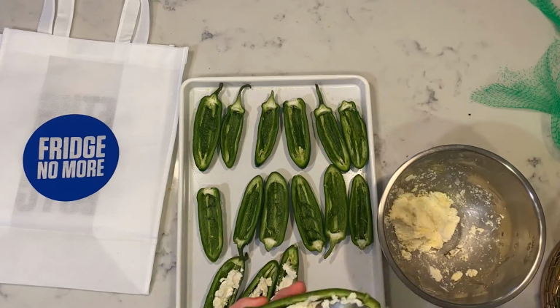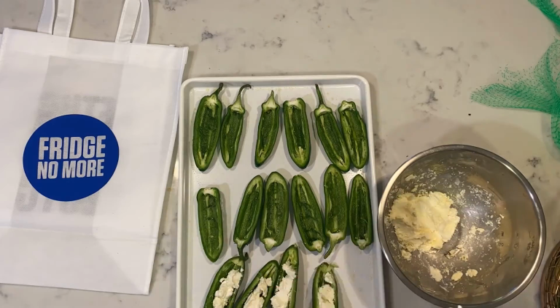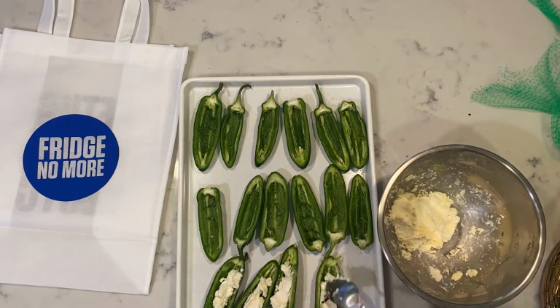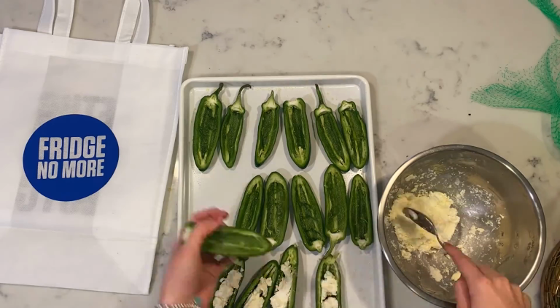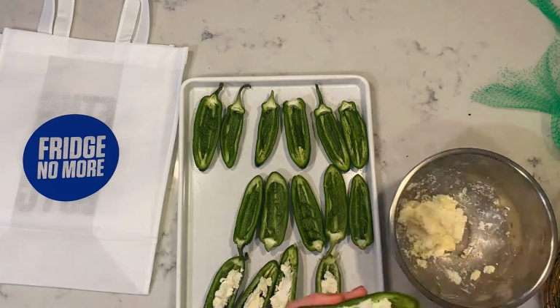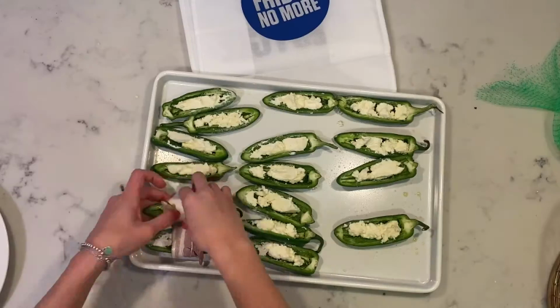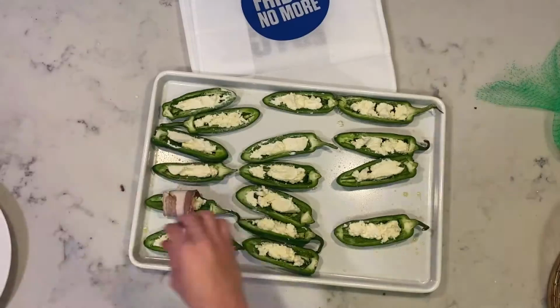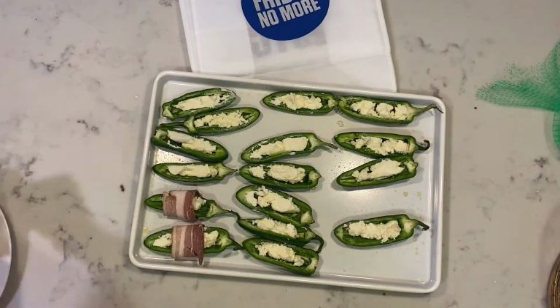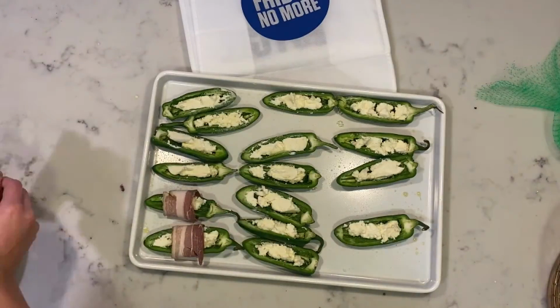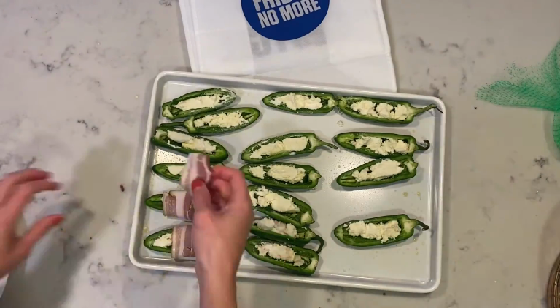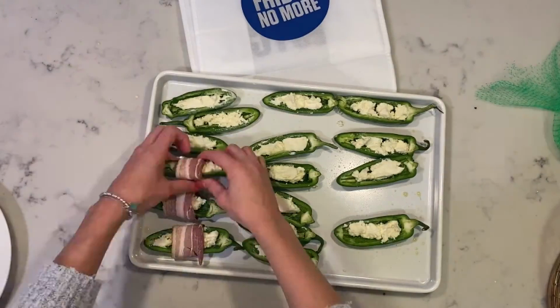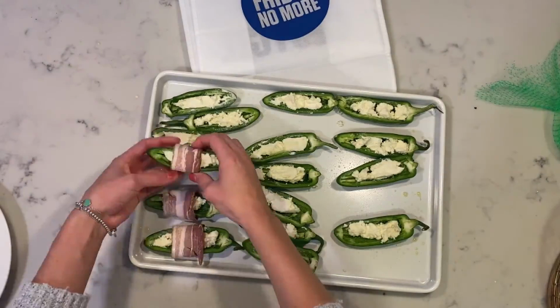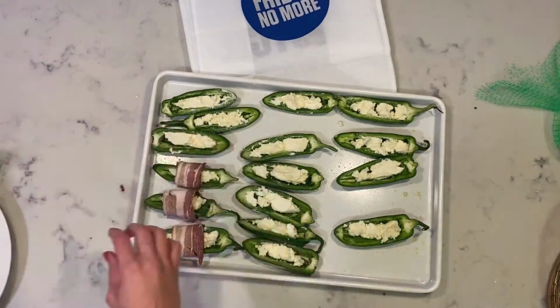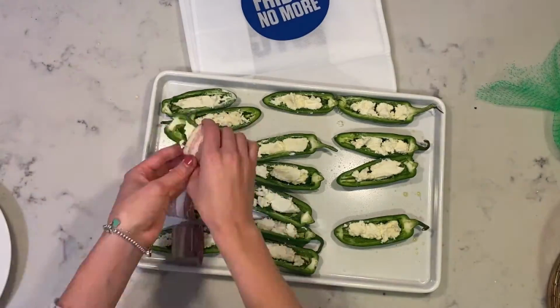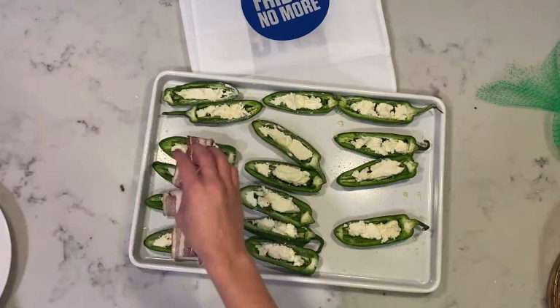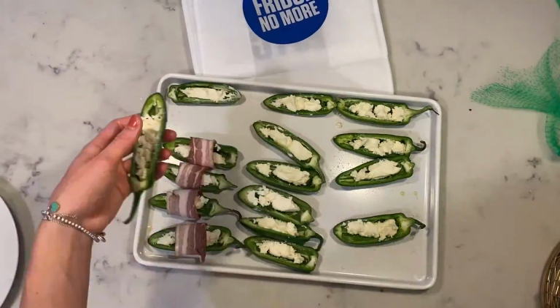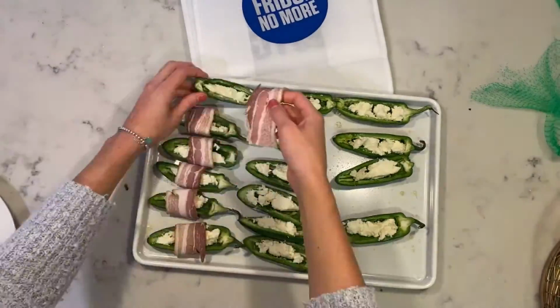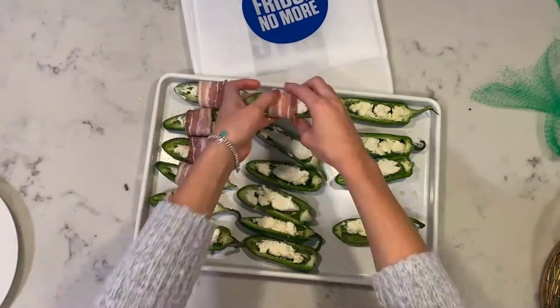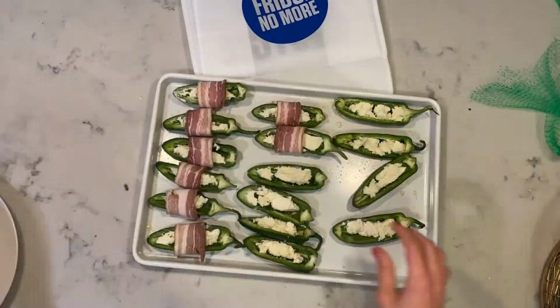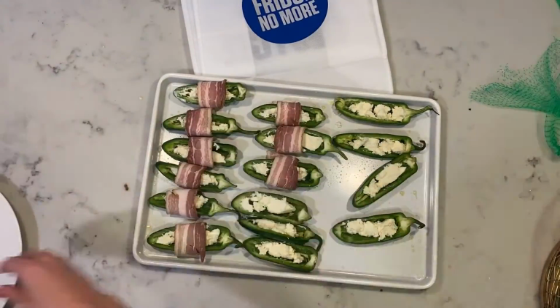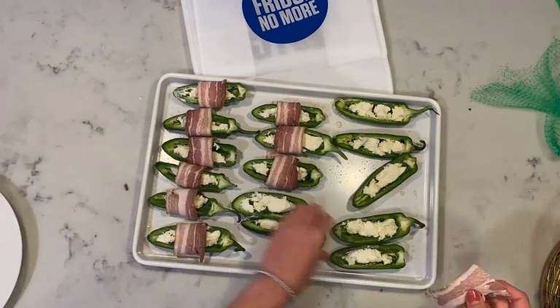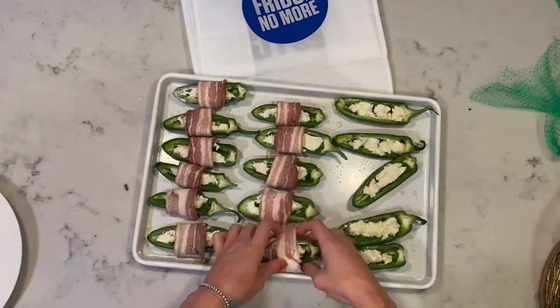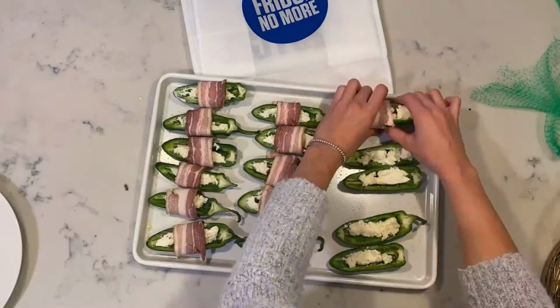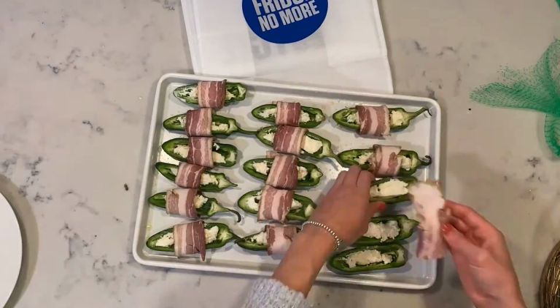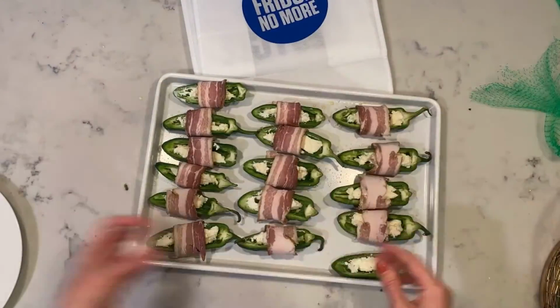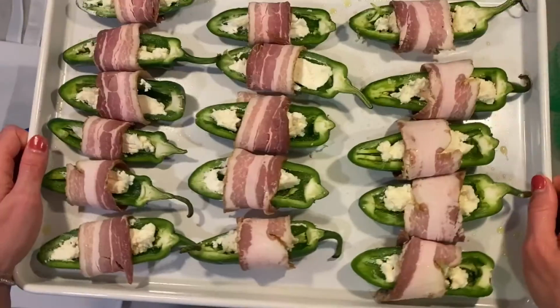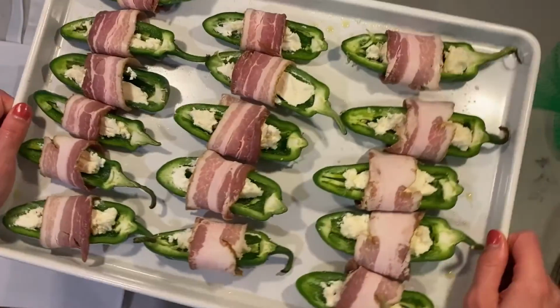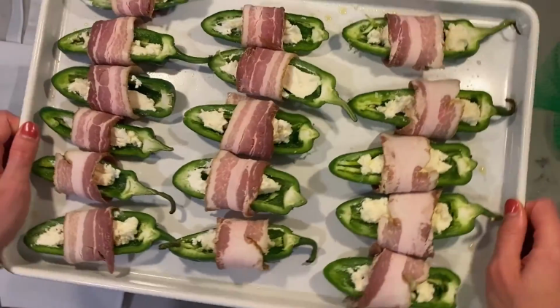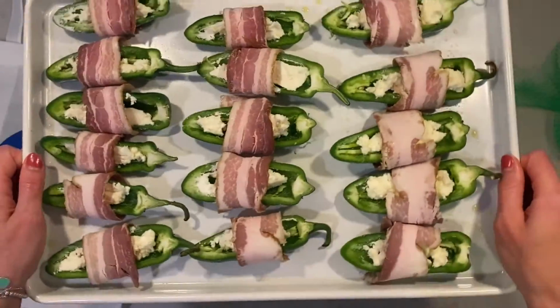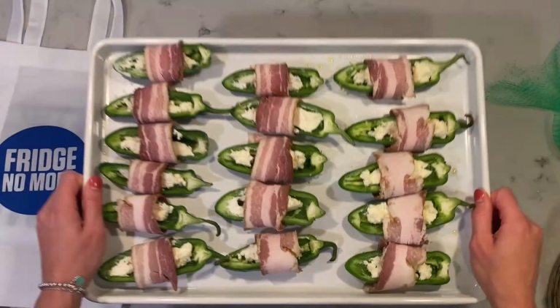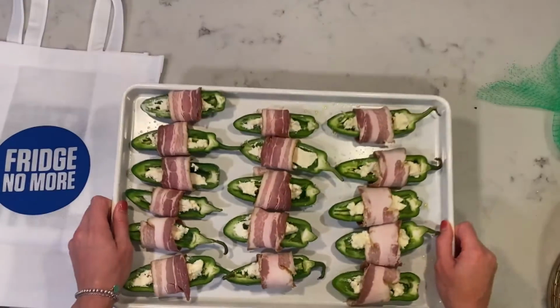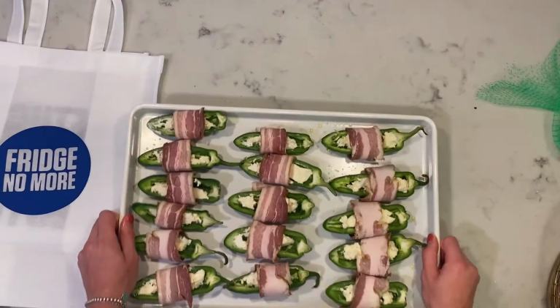And once you fill them all up, wrap each one of them in bacon. Bake in the oven or air fry them.